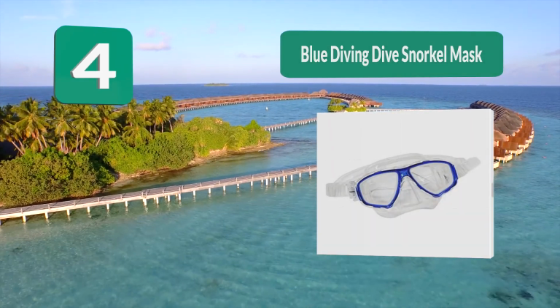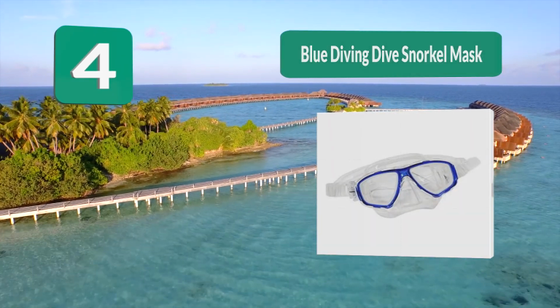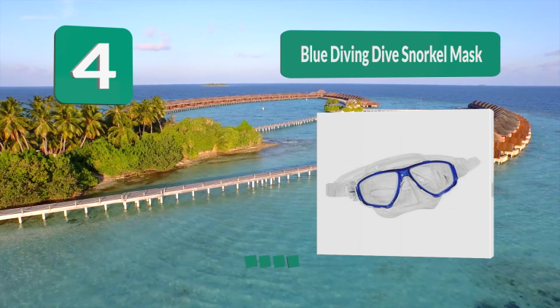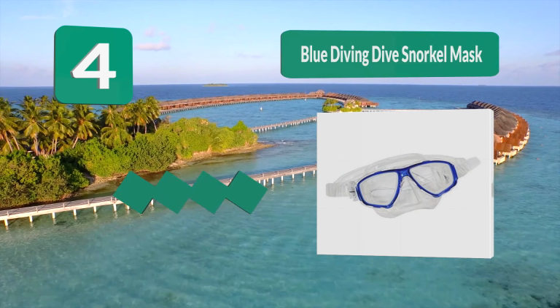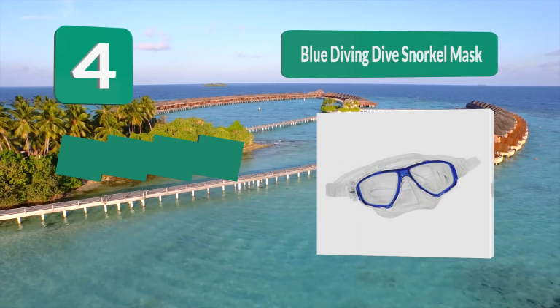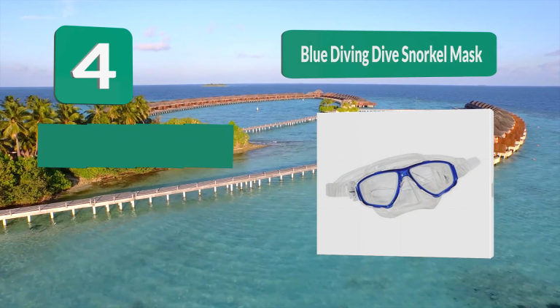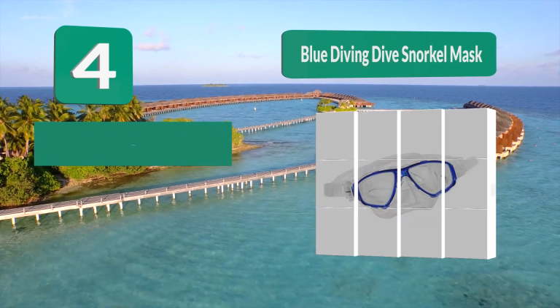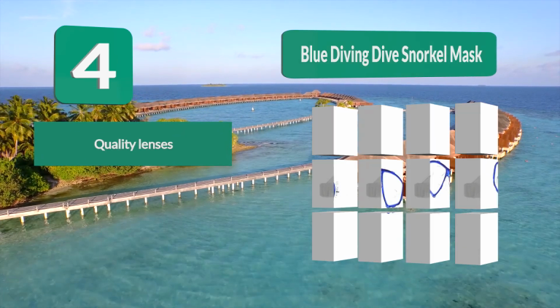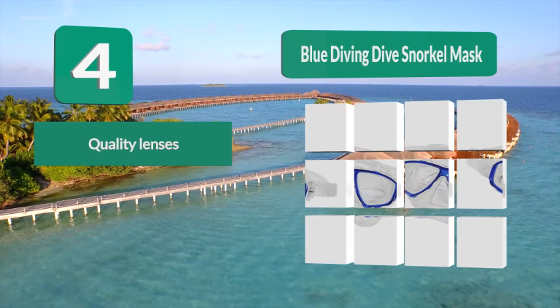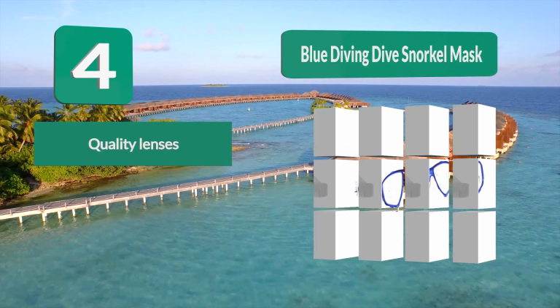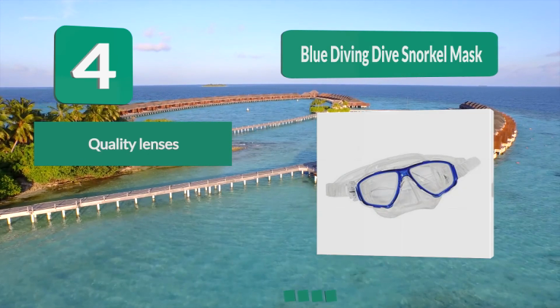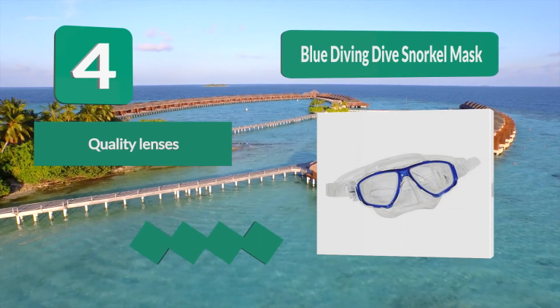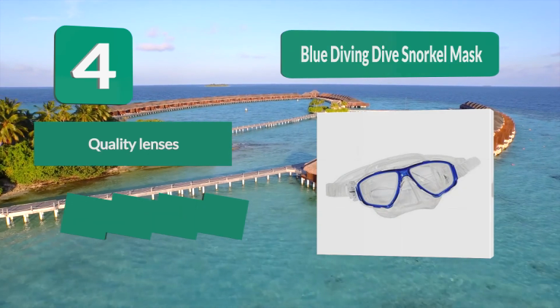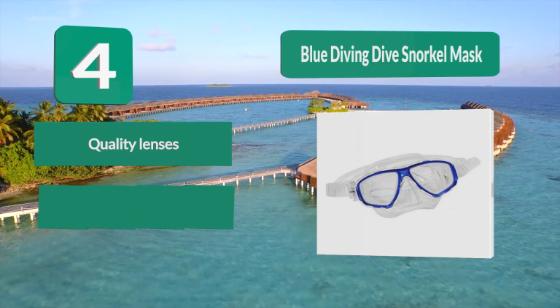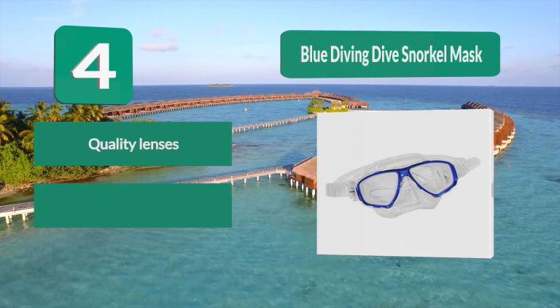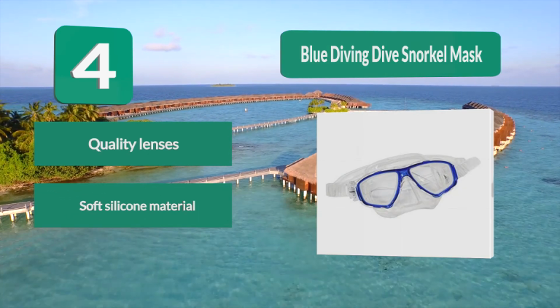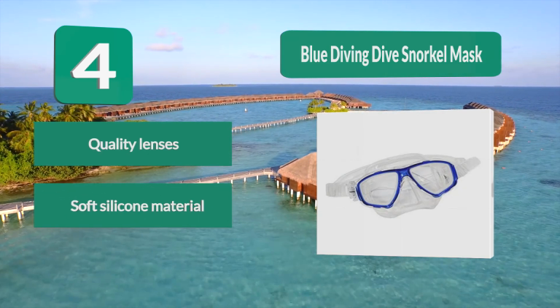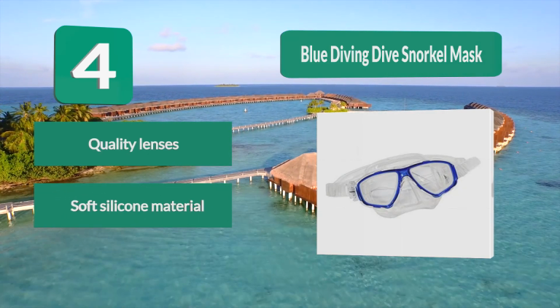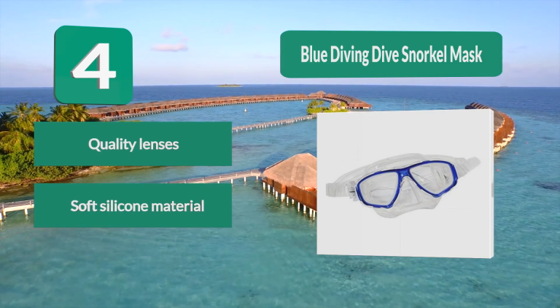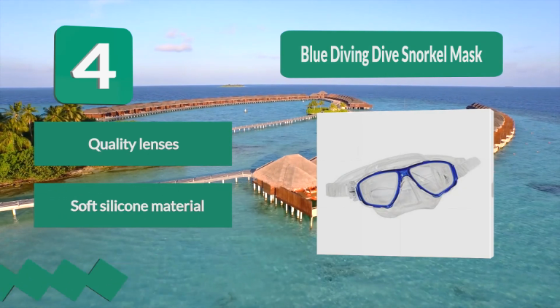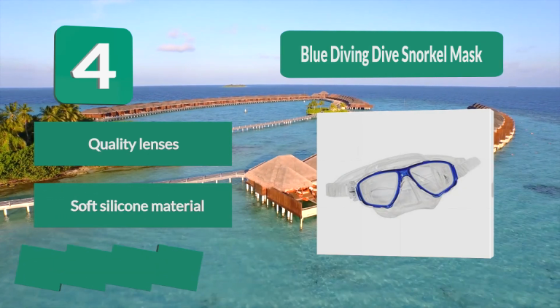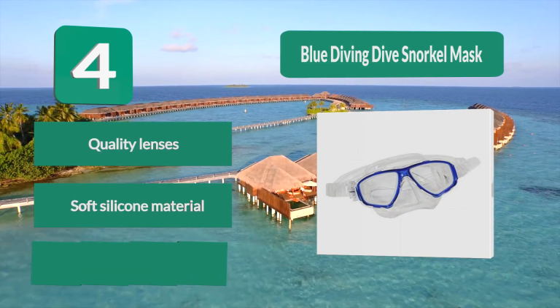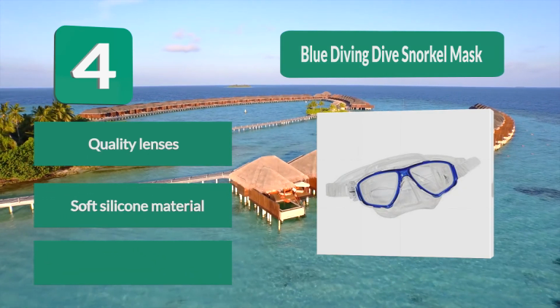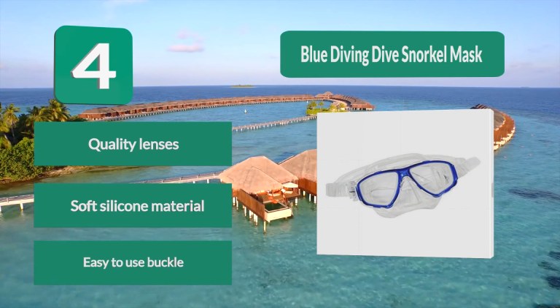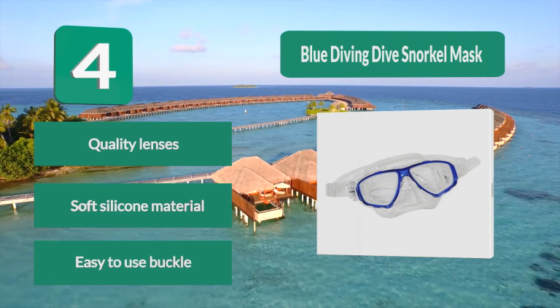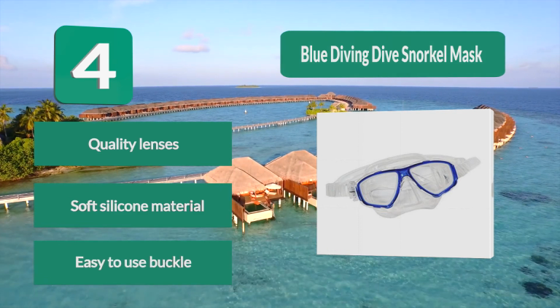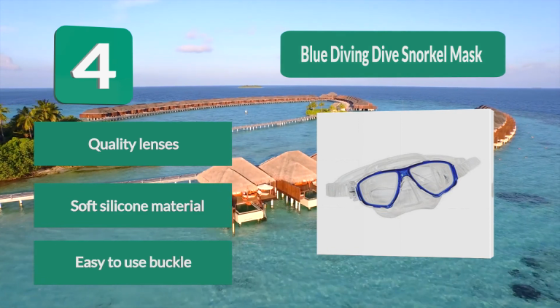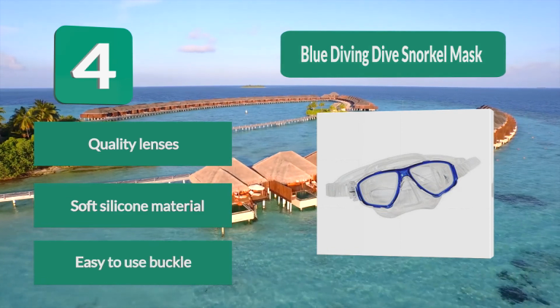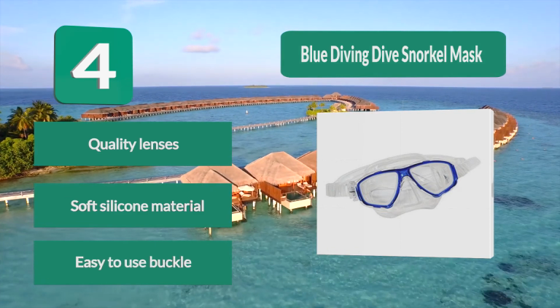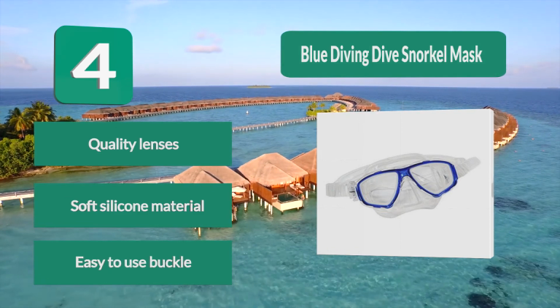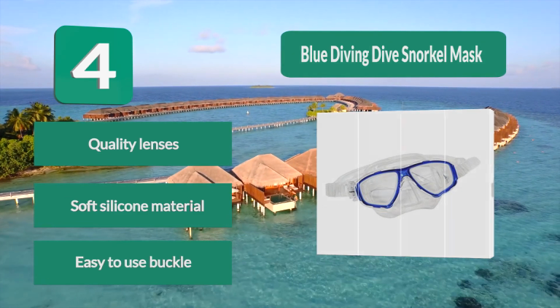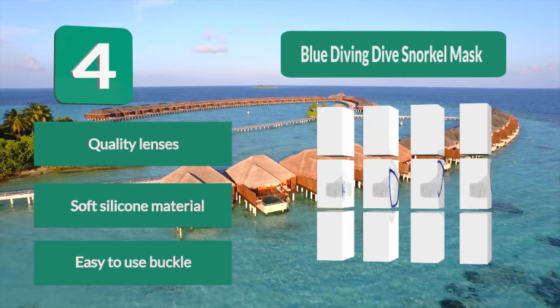The silicone is transparent while the frame is blue. Key features: quality lenses, soft silicone material, and easy-to-use buckle.